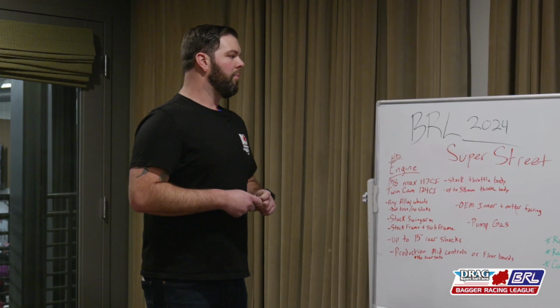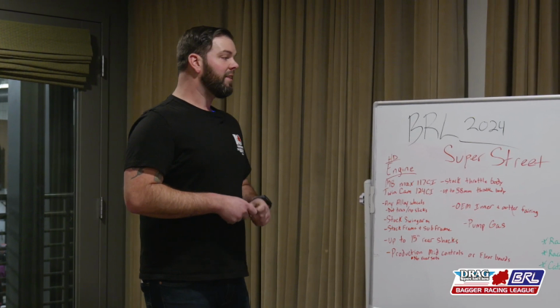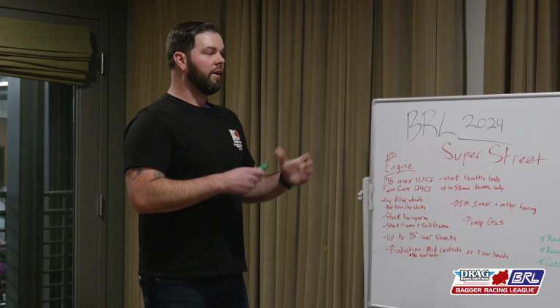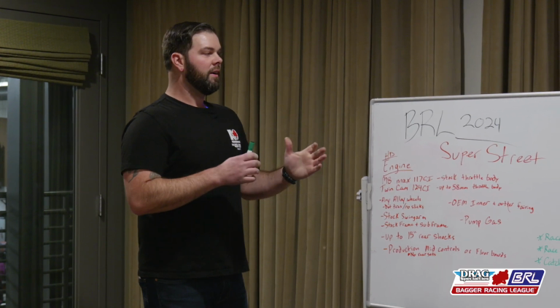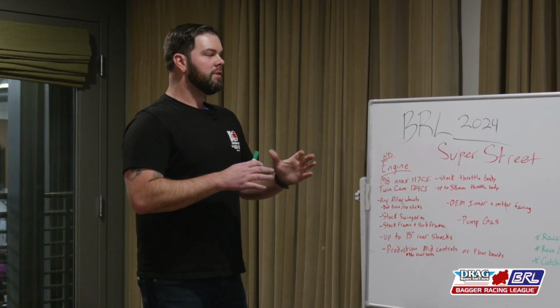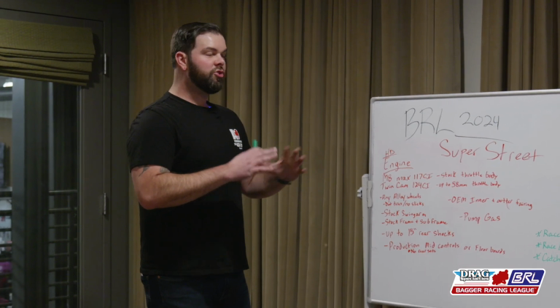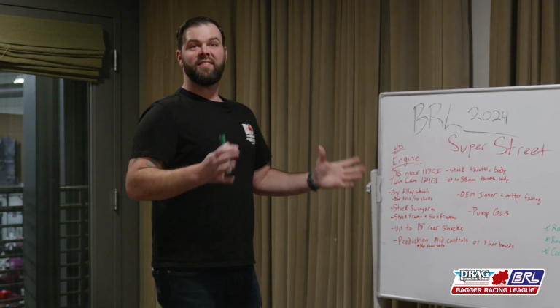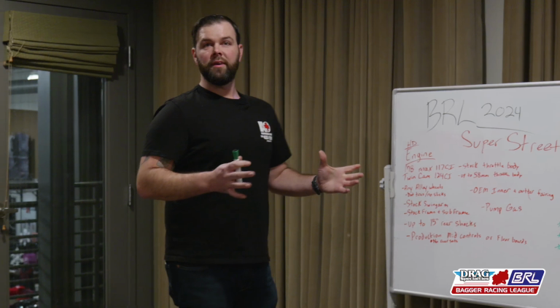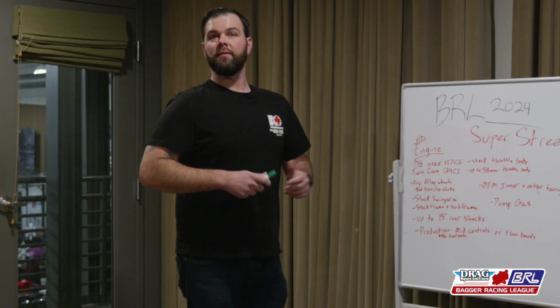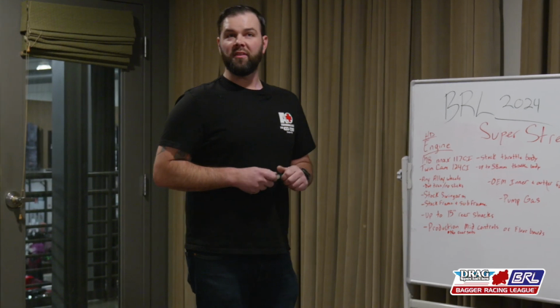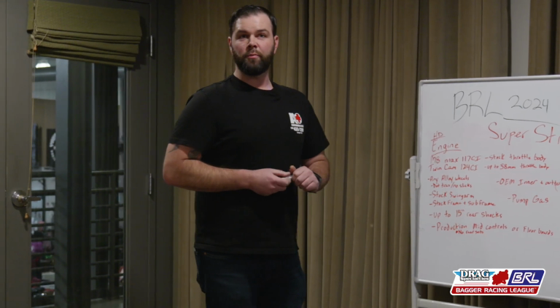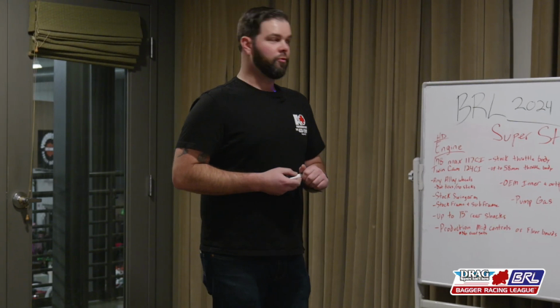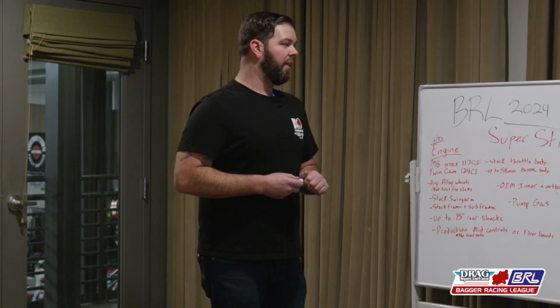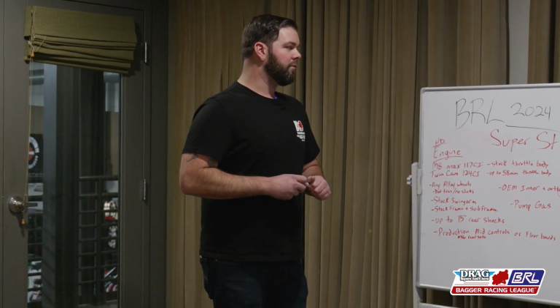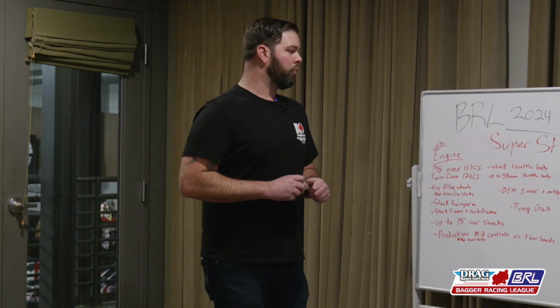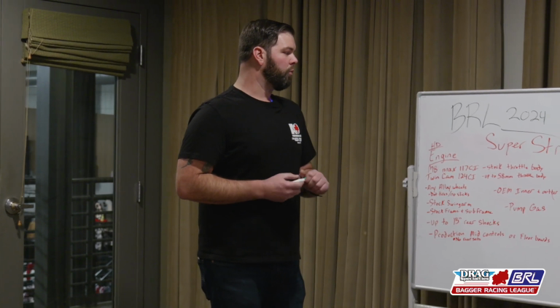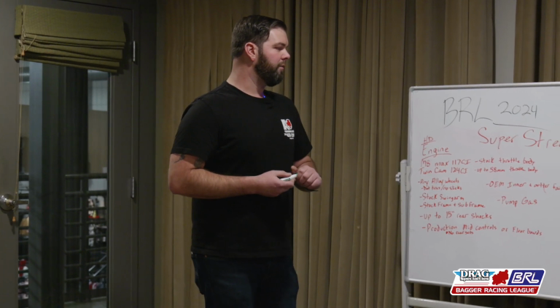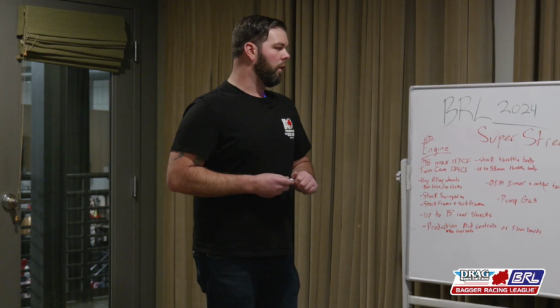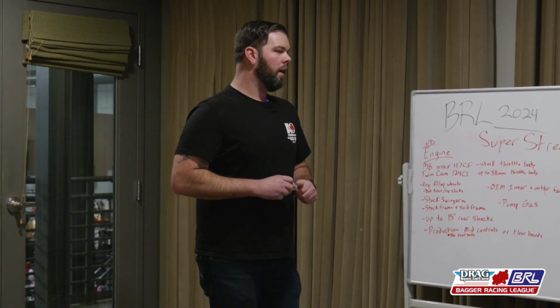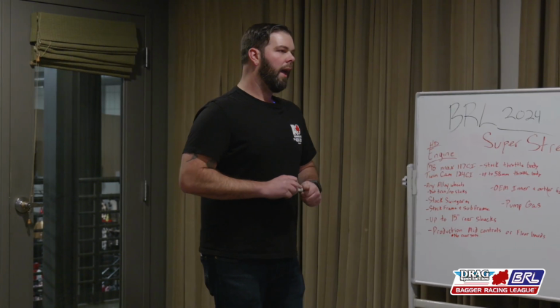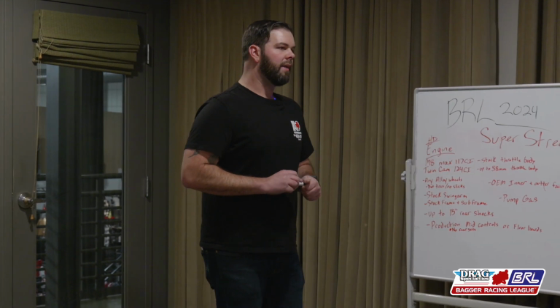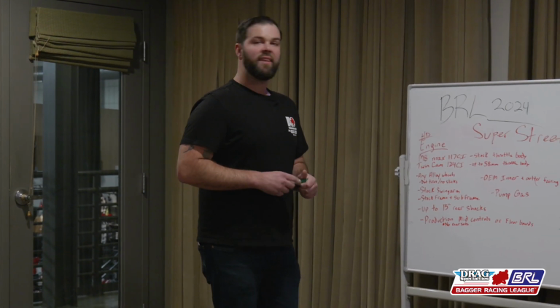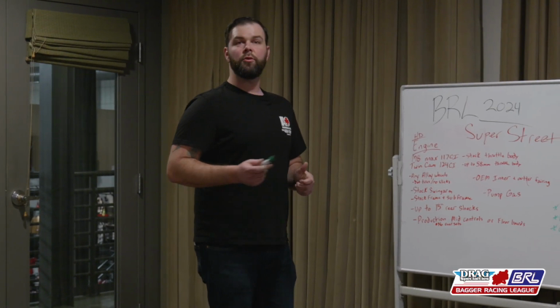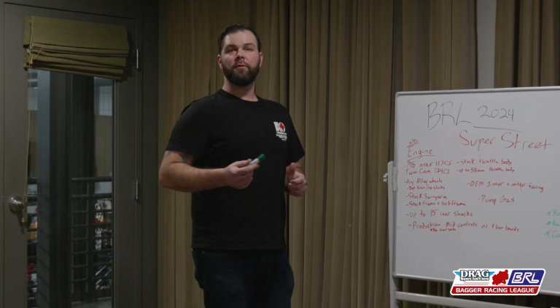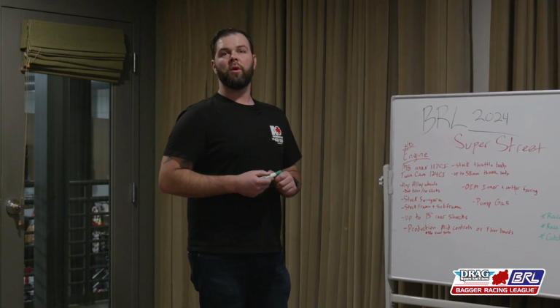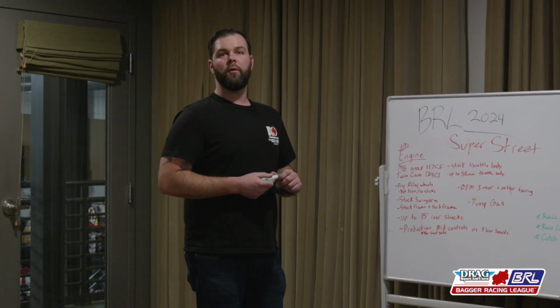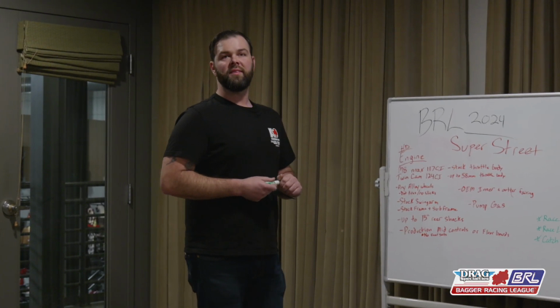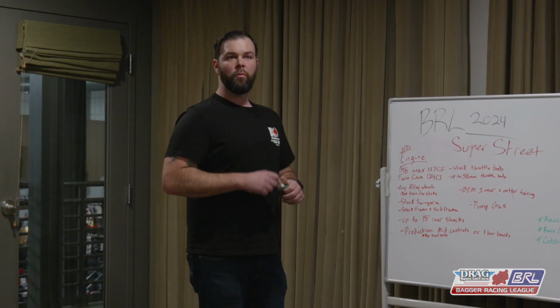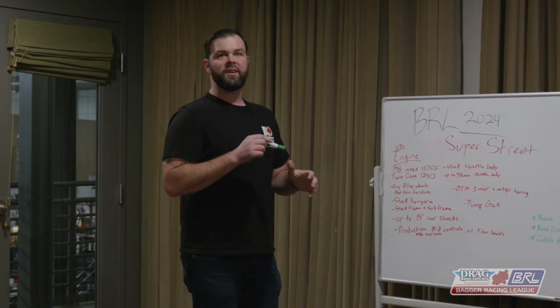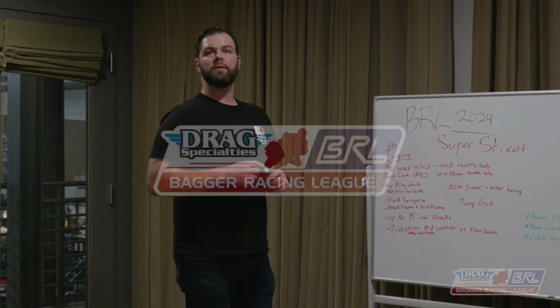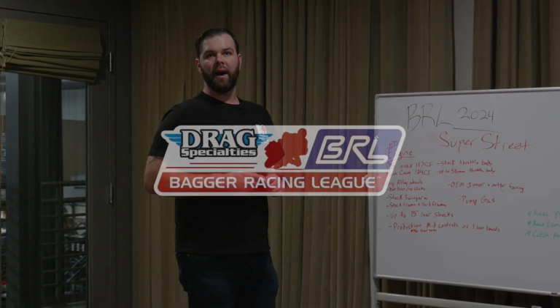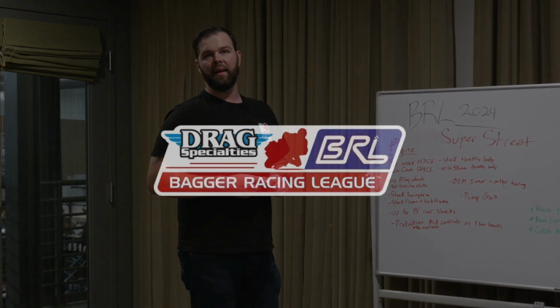That's the gist of it for the Super Street class for 2024. Stay tuned for more info on the more technical guidelines.